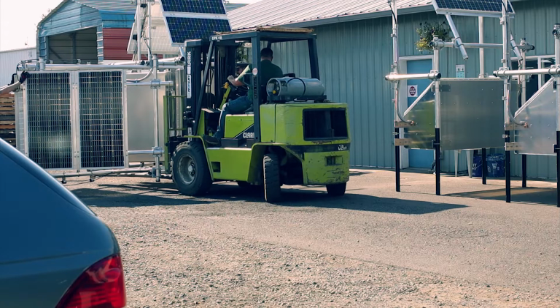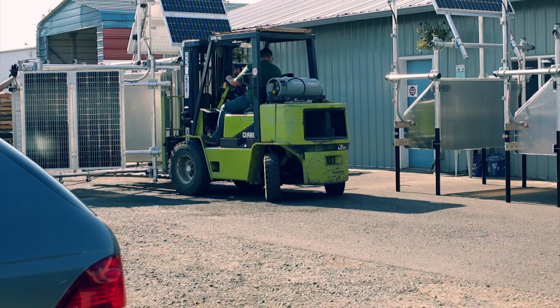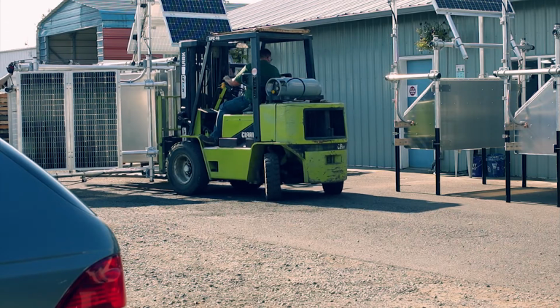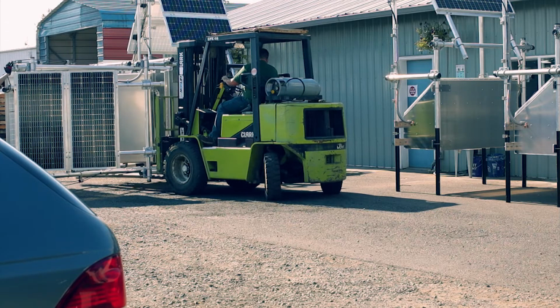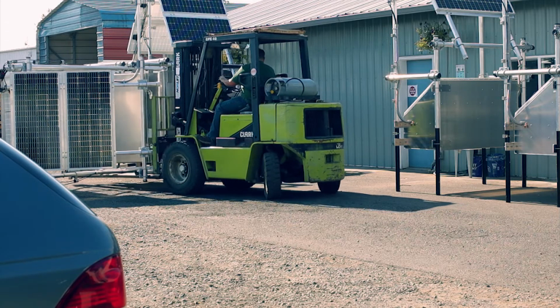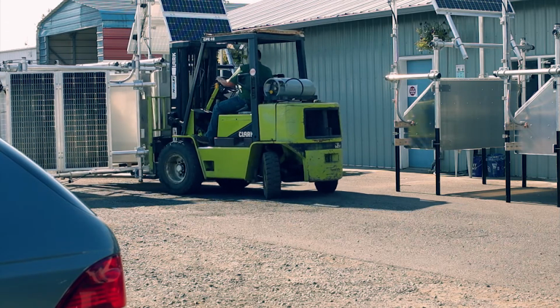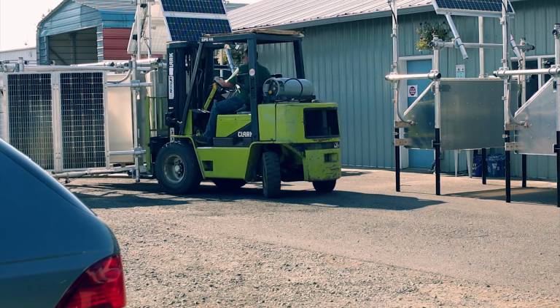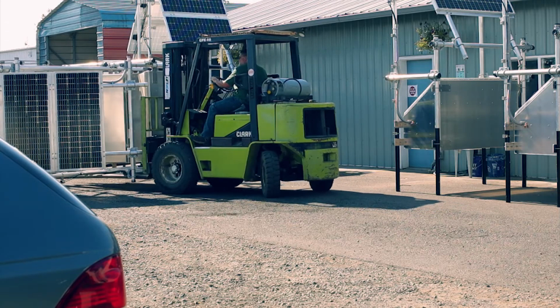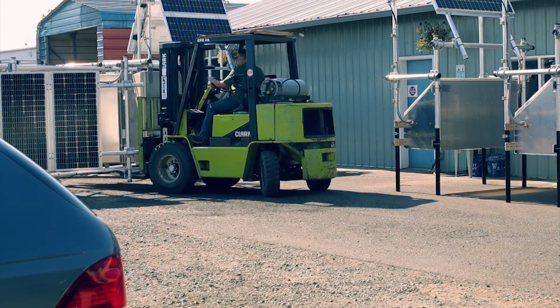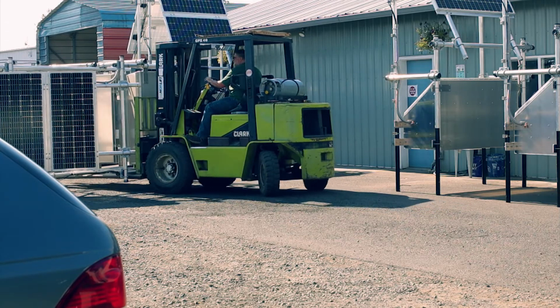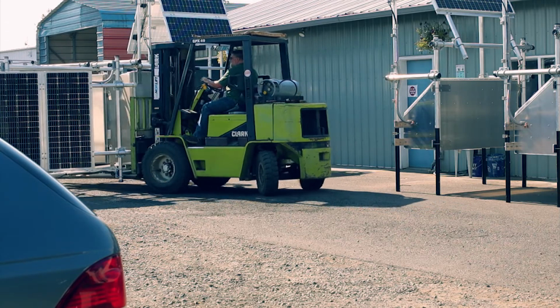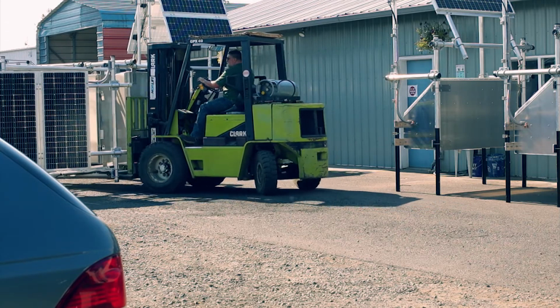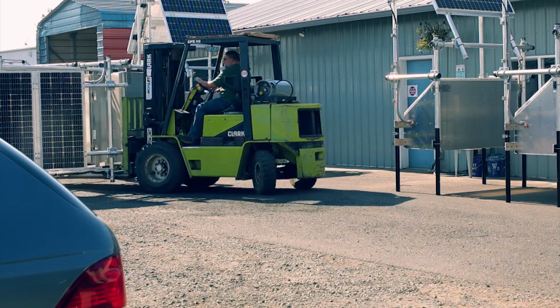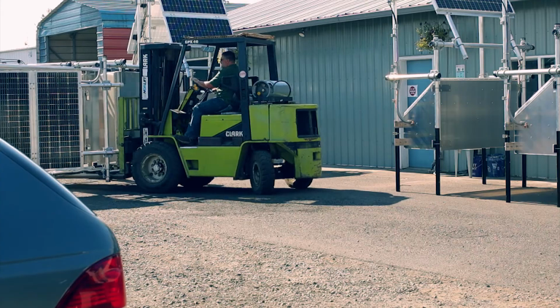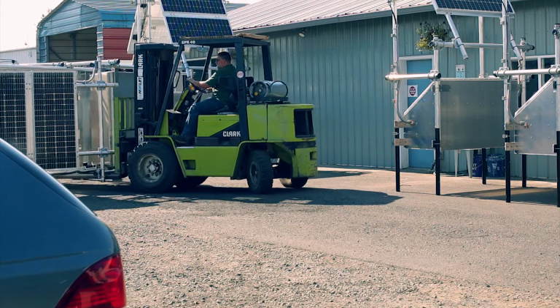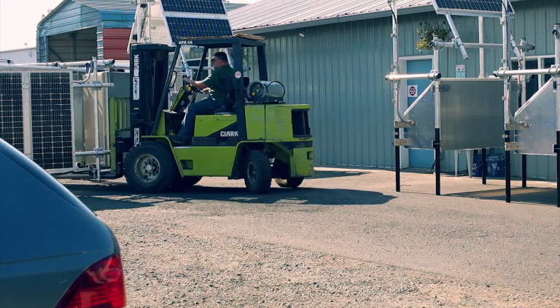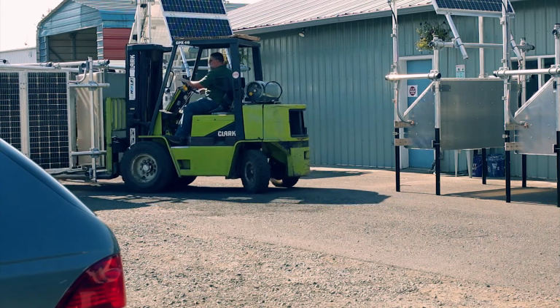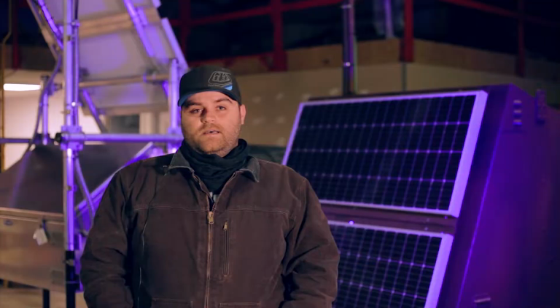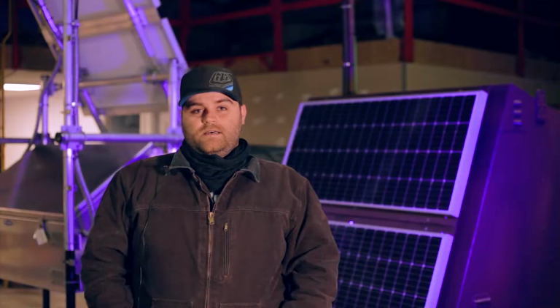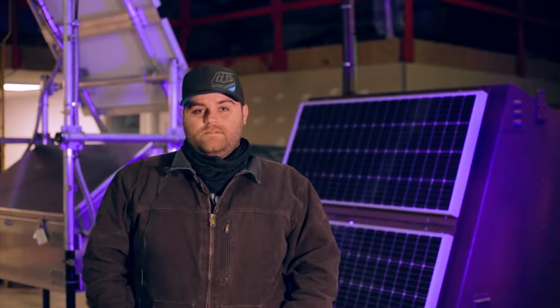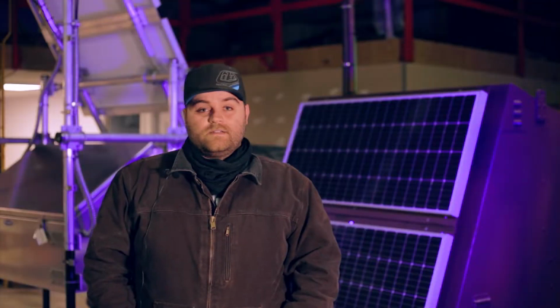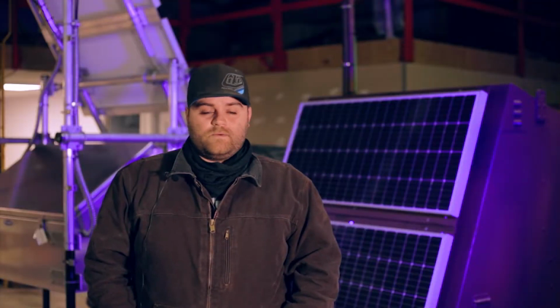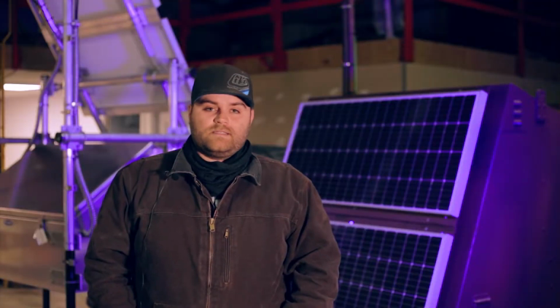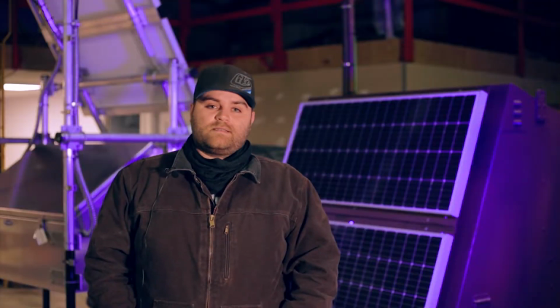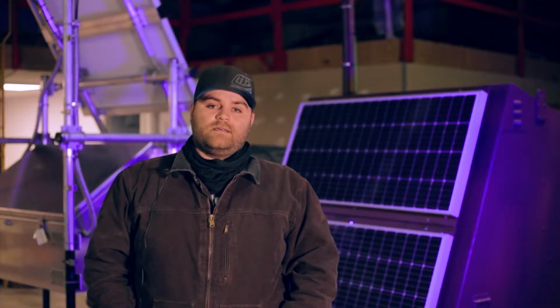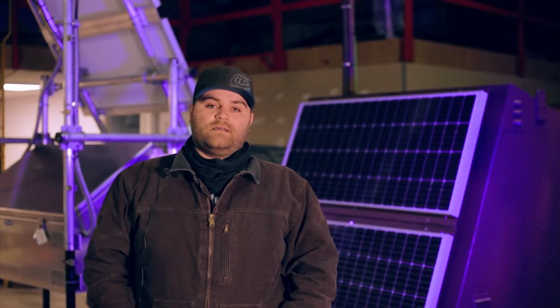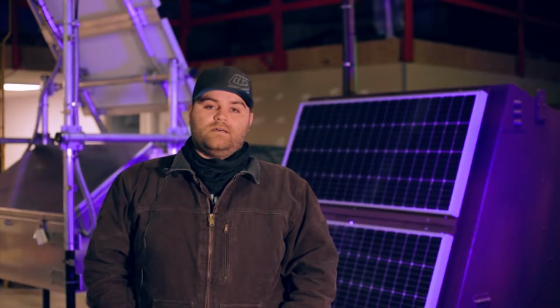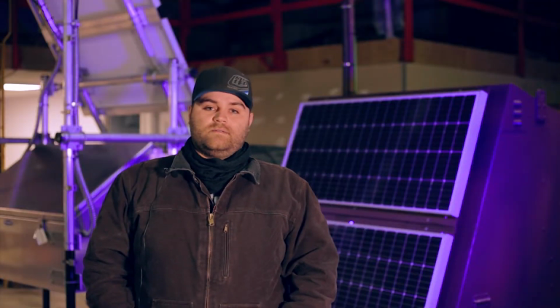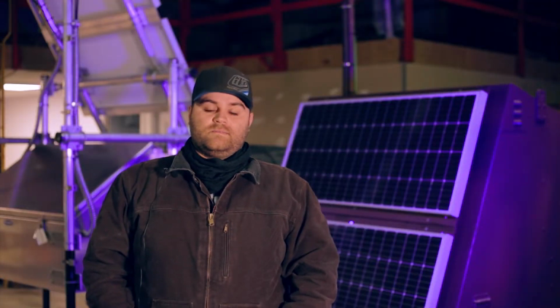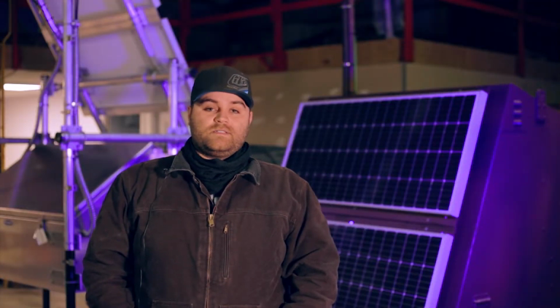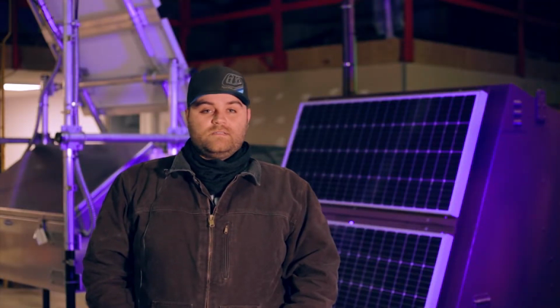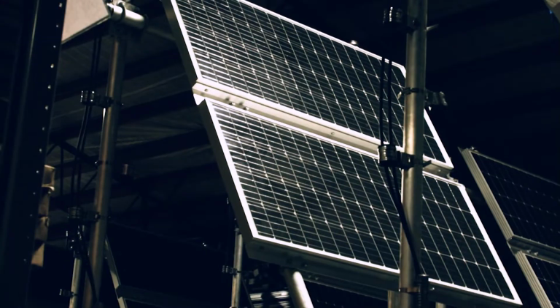We've done all the mechanical design — the pipe cutting, the threading, figuring out the weights — and especially the electrical and all the solar system.